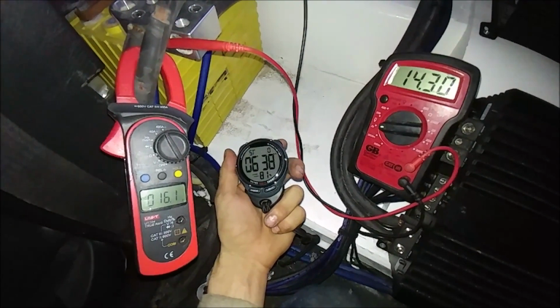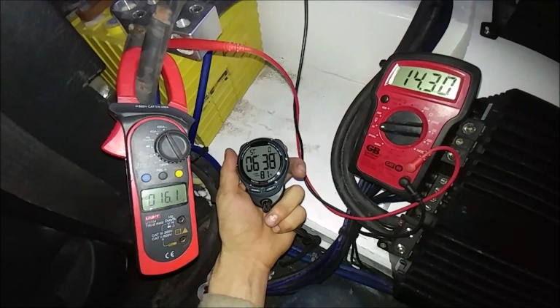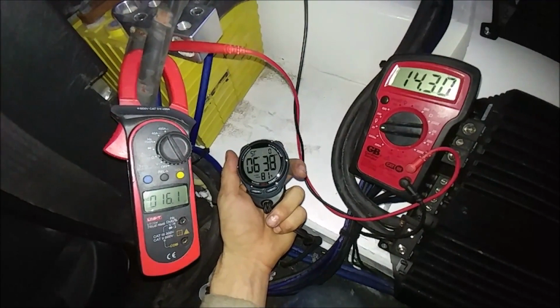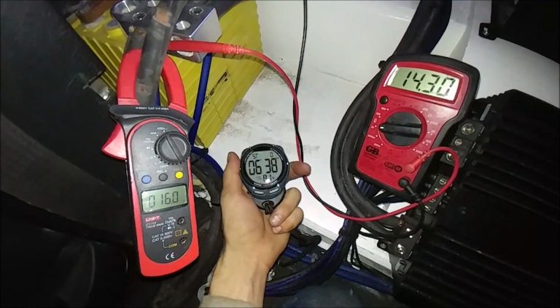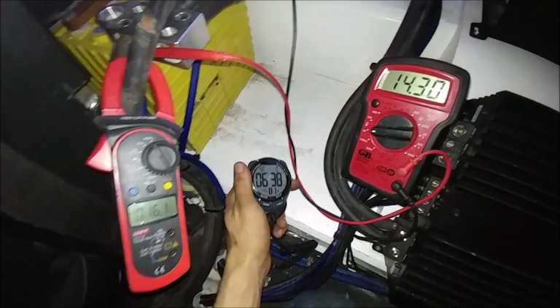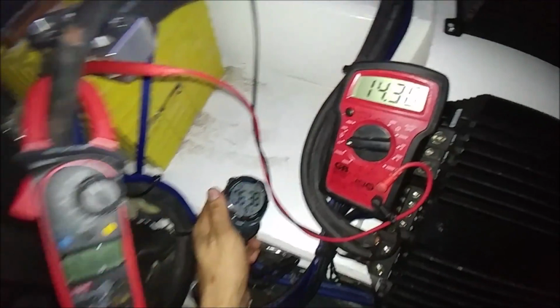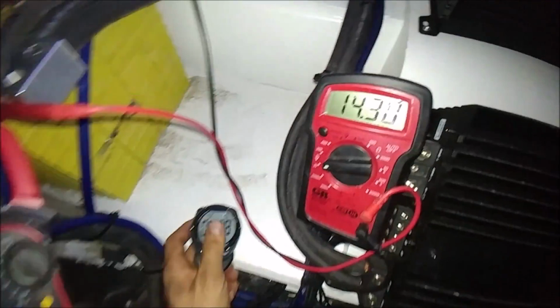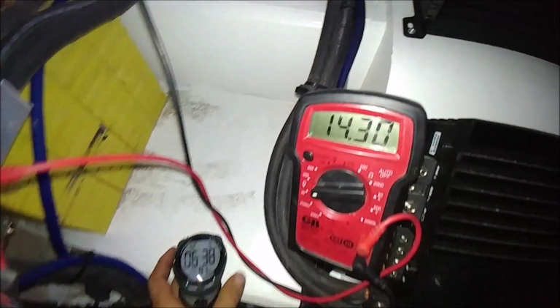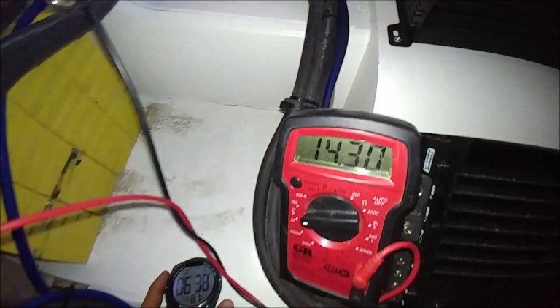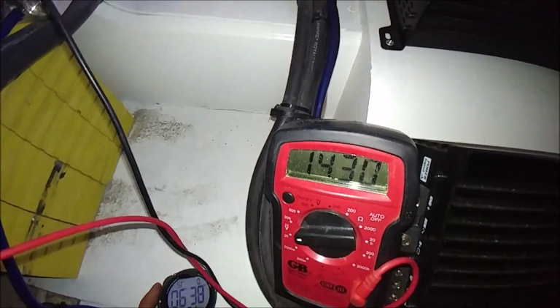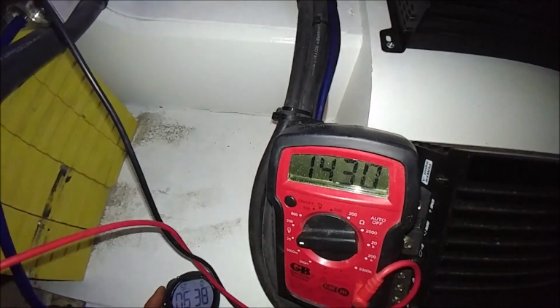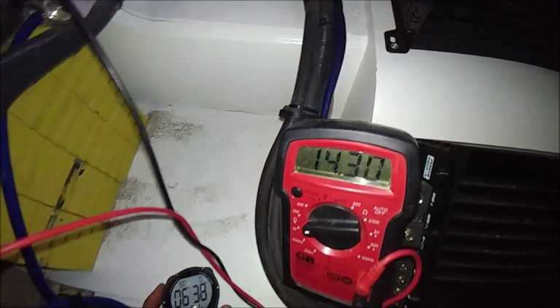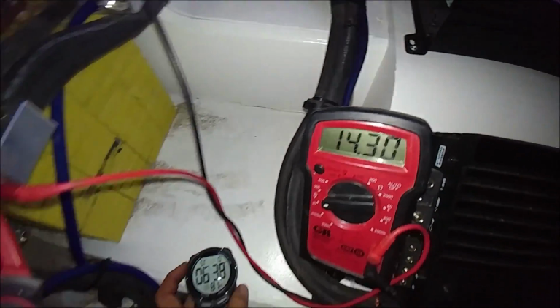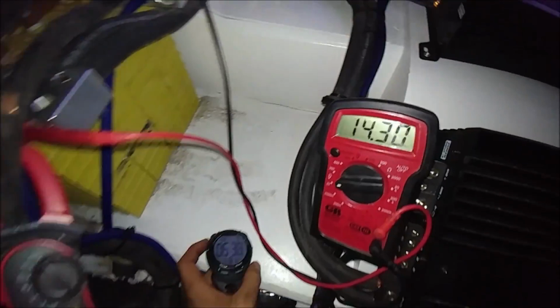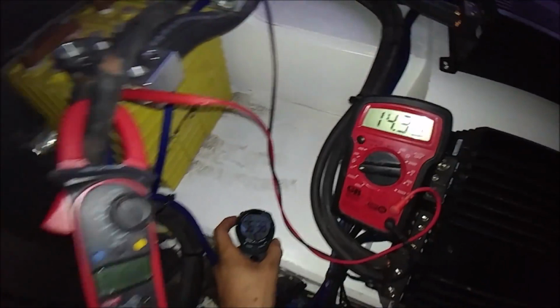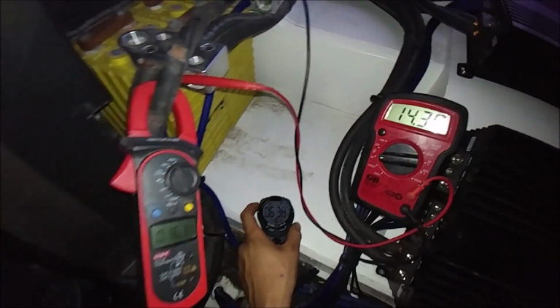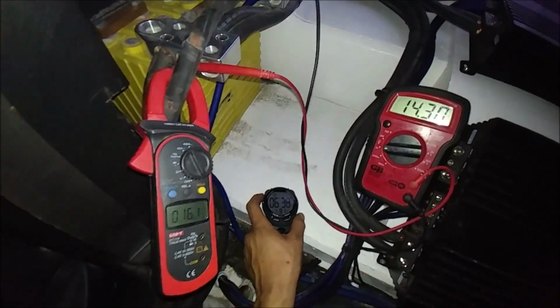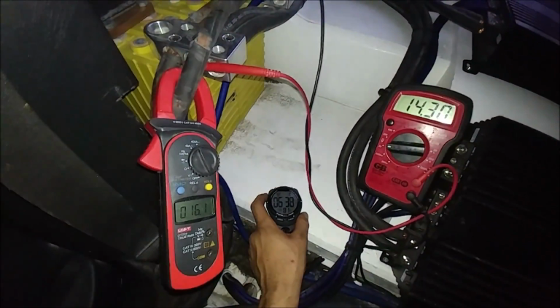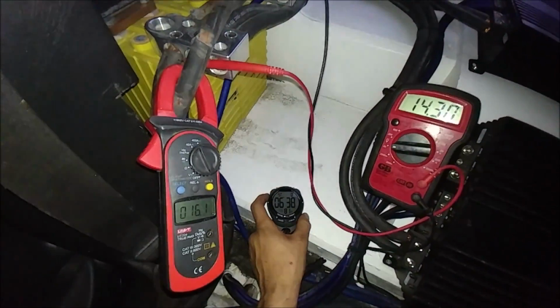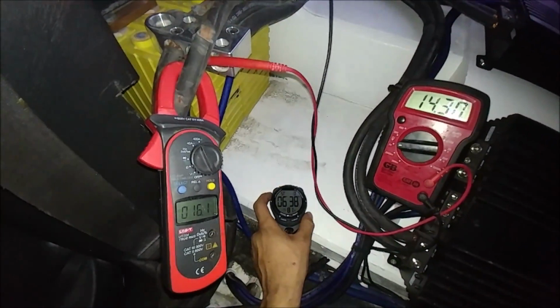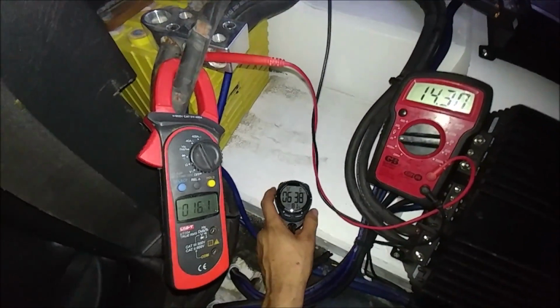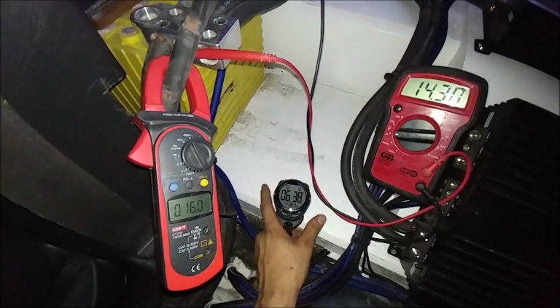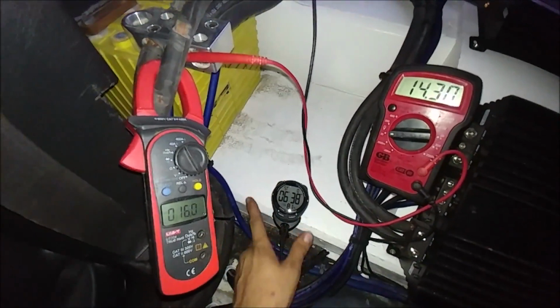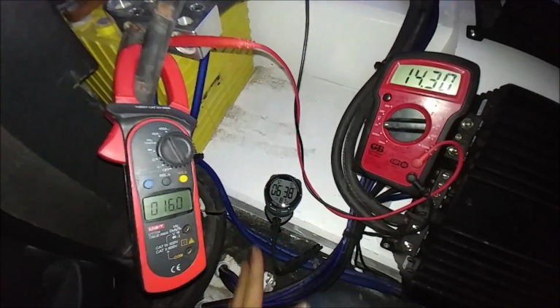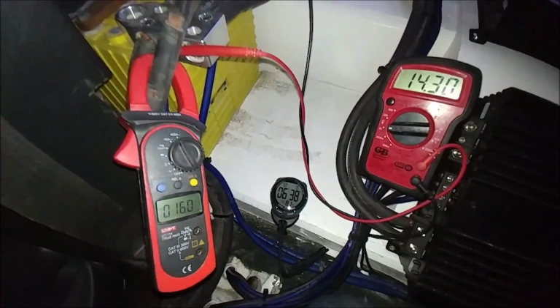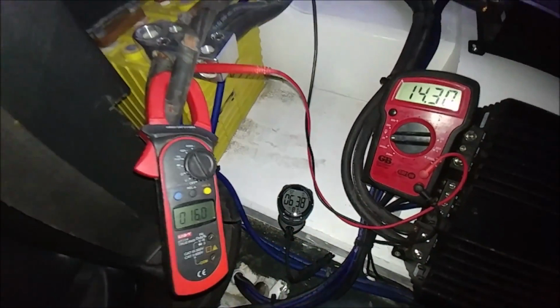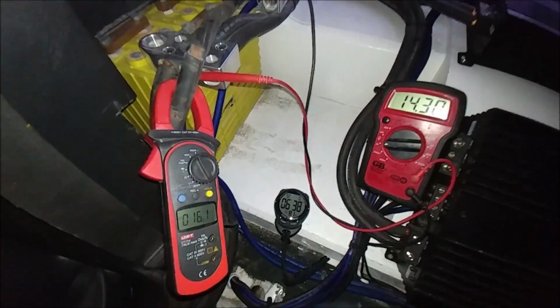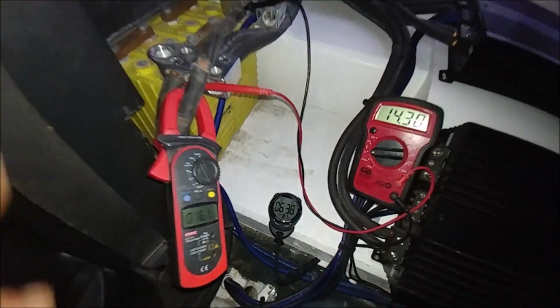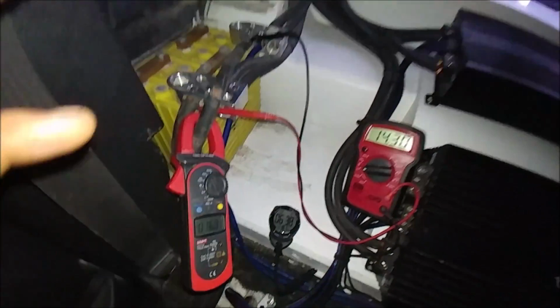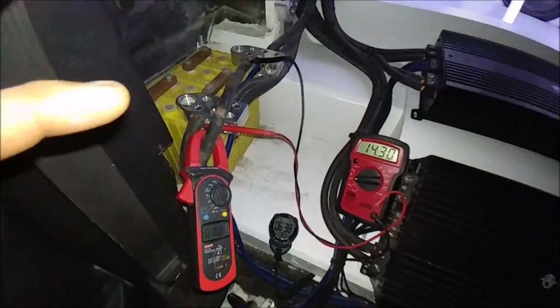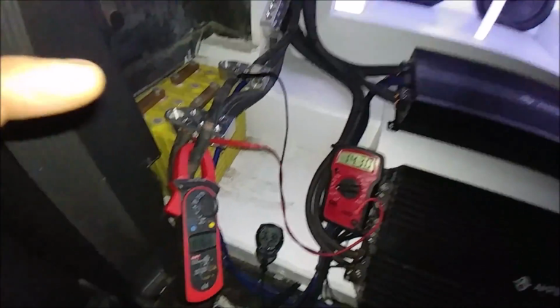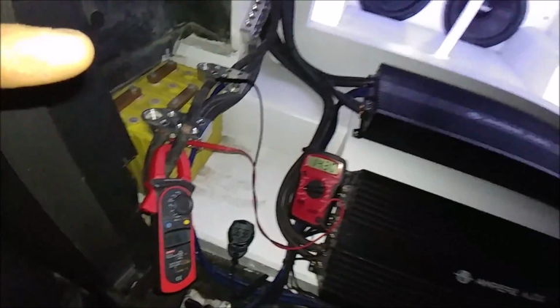6.38 minutes to get to 14.3. There we go.